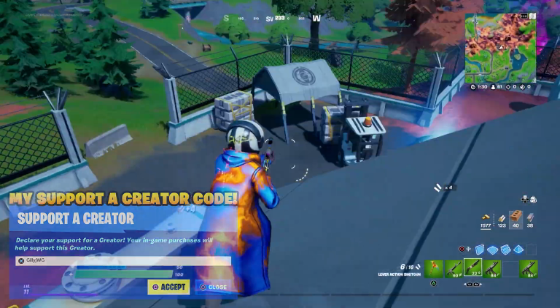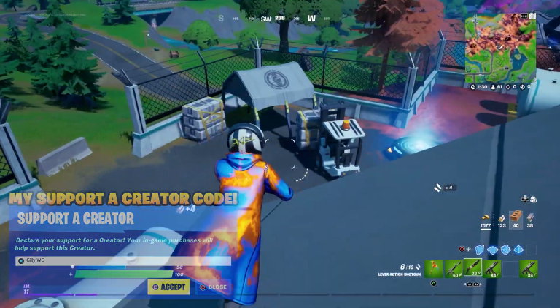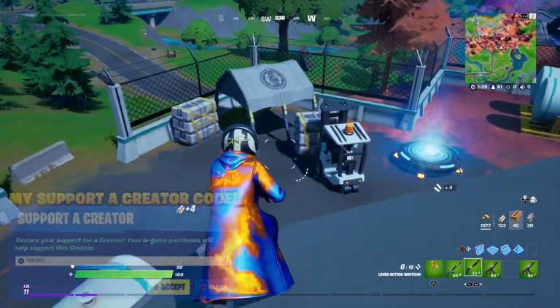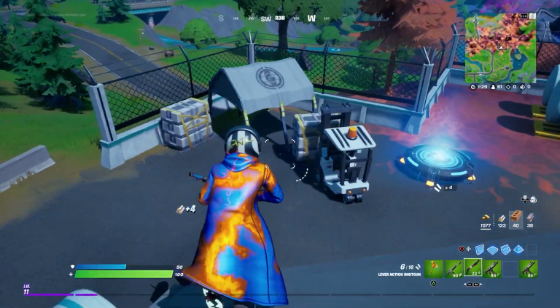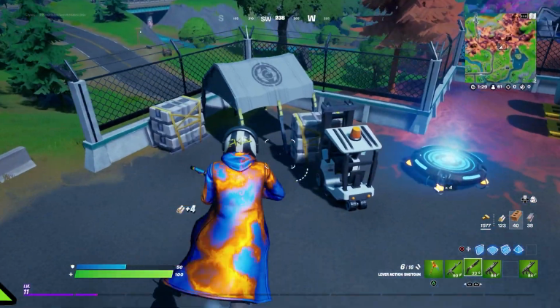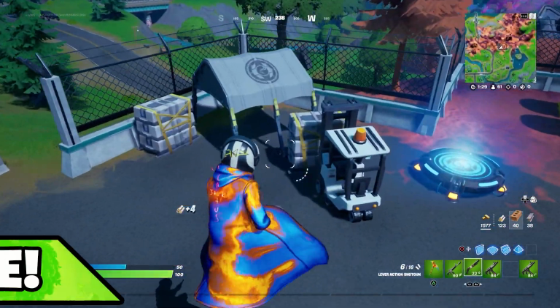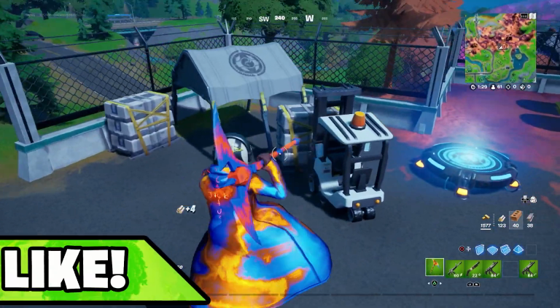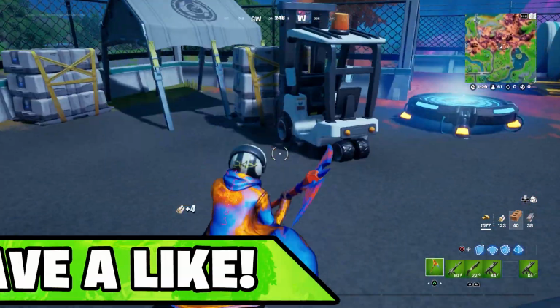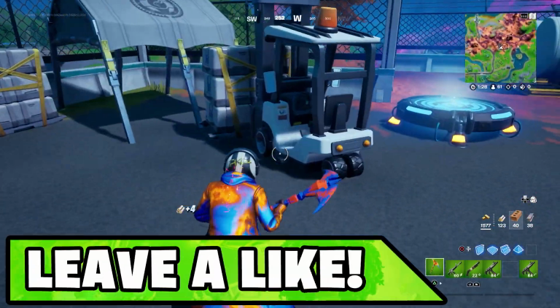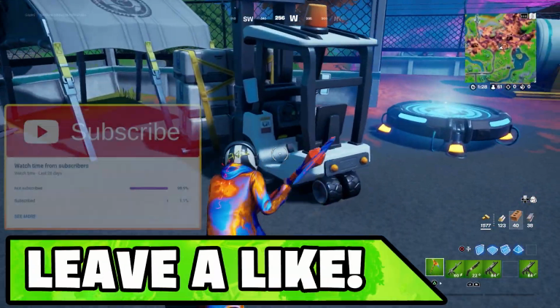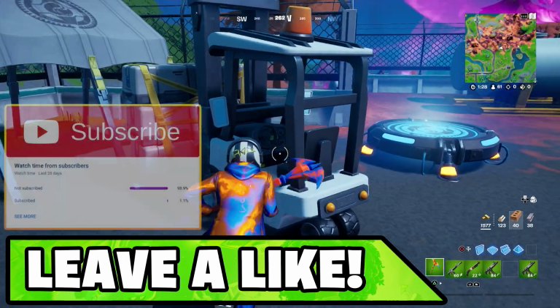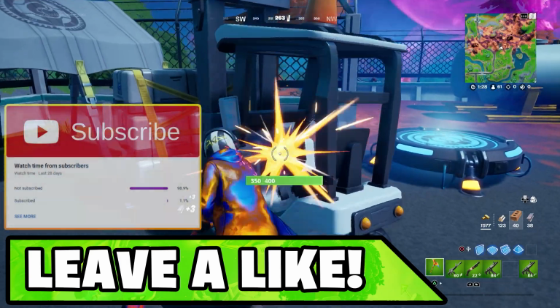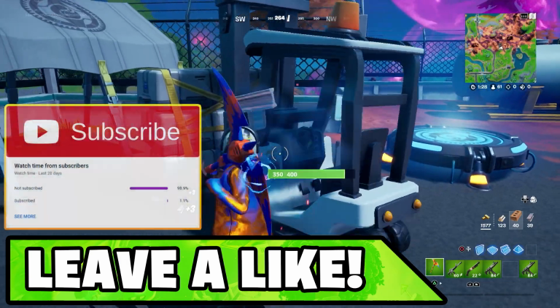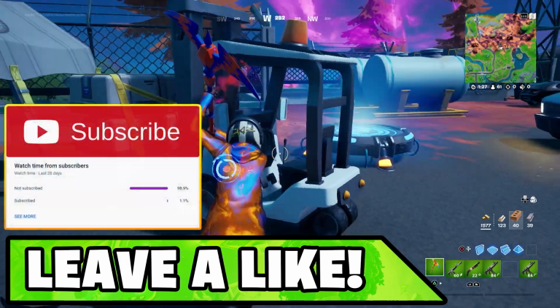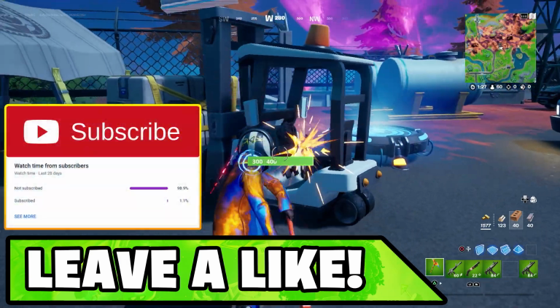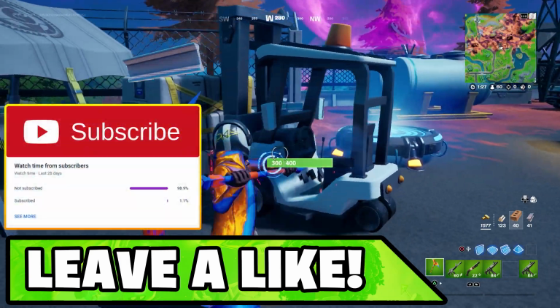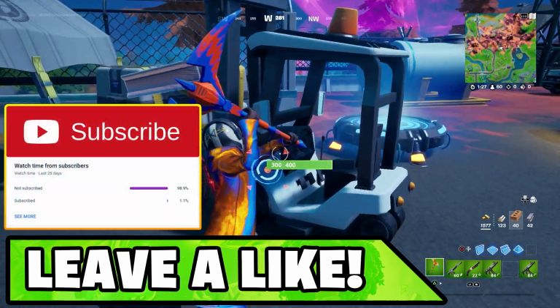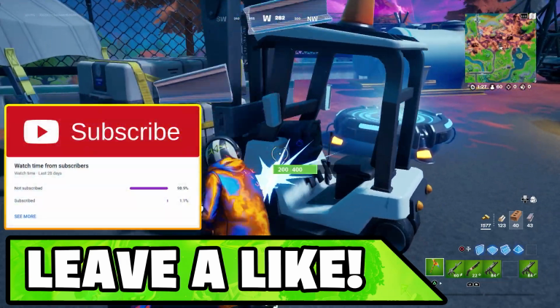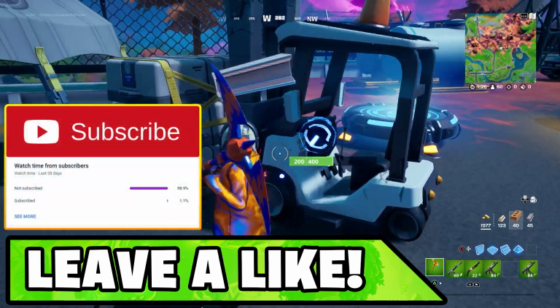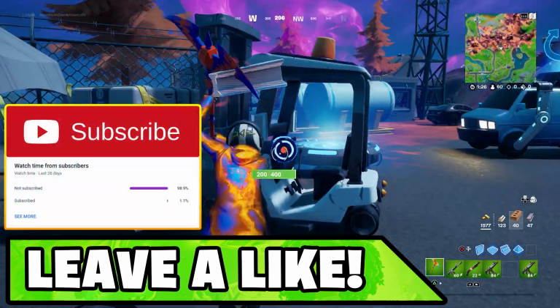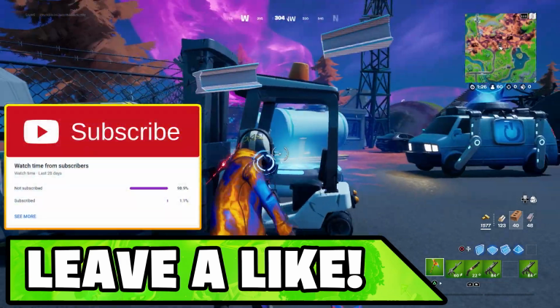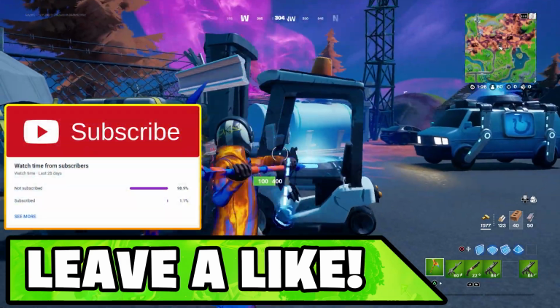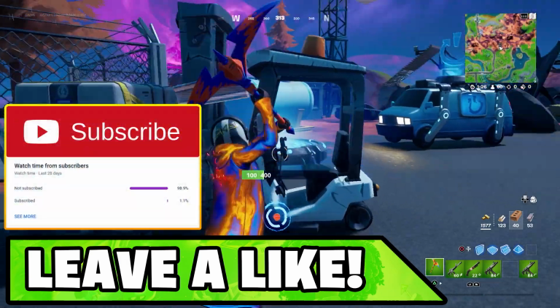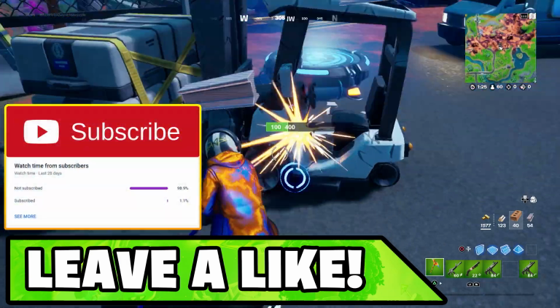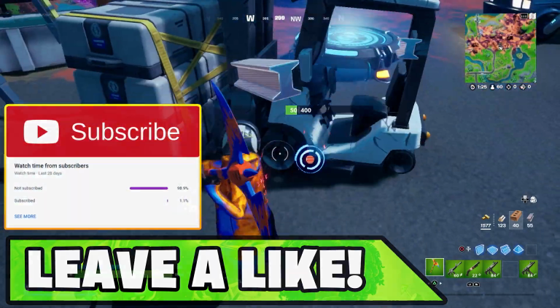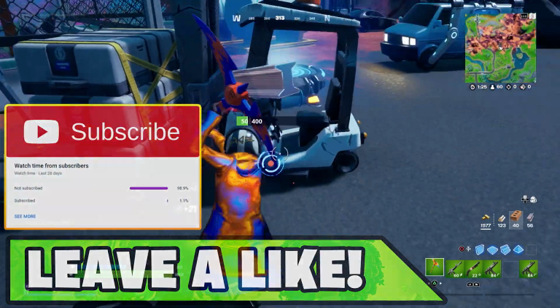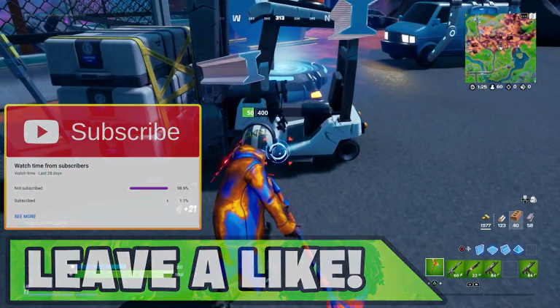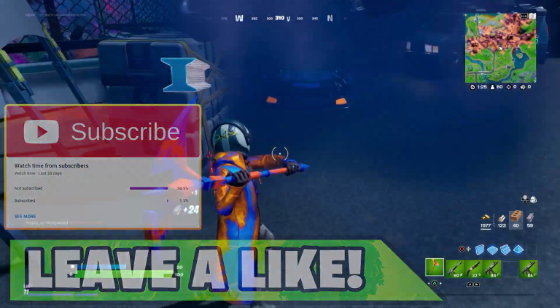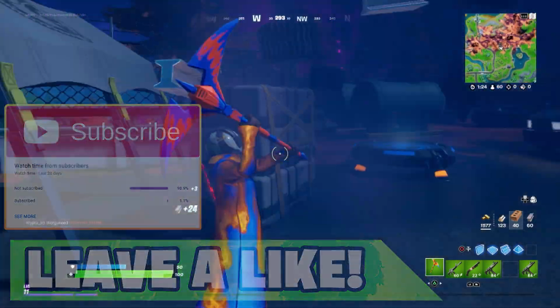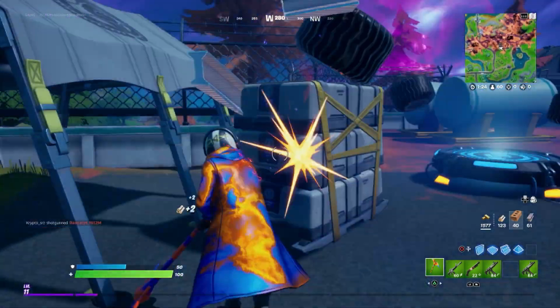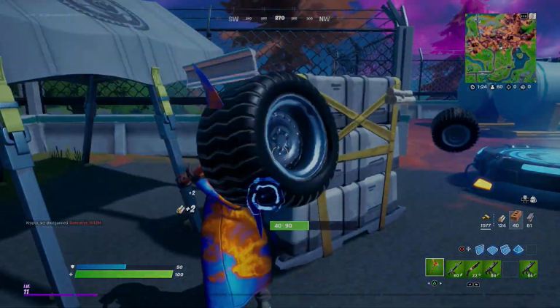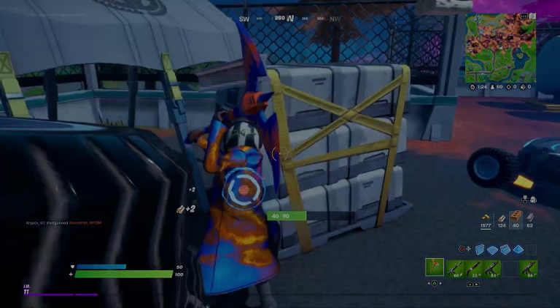I hope you all enjoyed the video. If you did, please drop a like and subscribe if you're new. And I'll catch you guys in a brand new video.